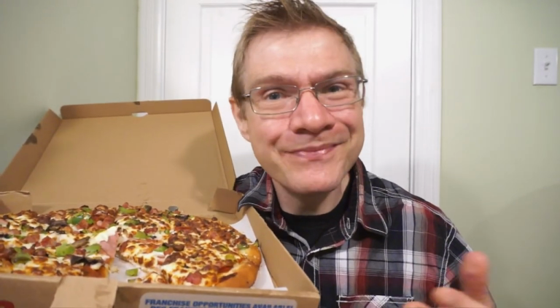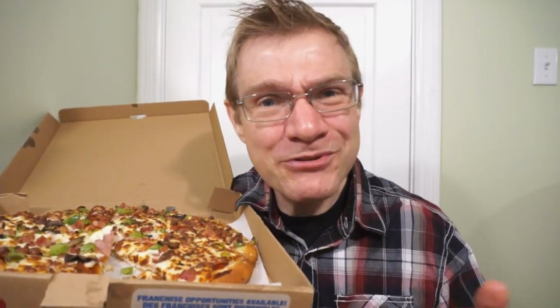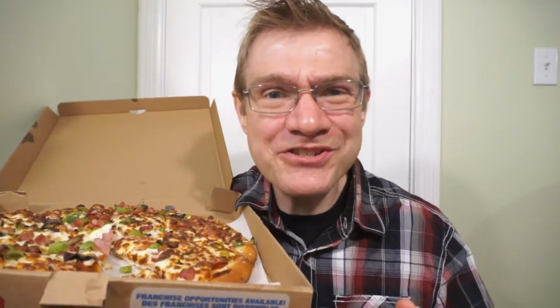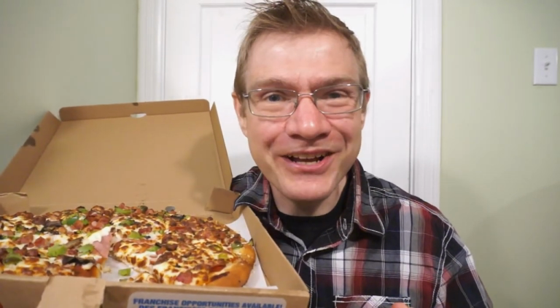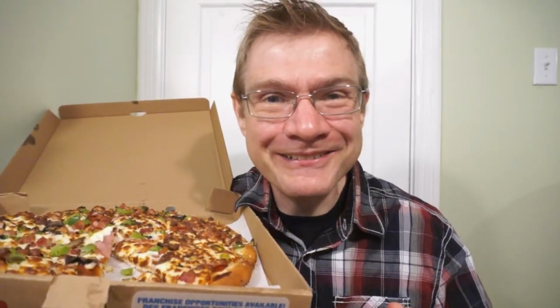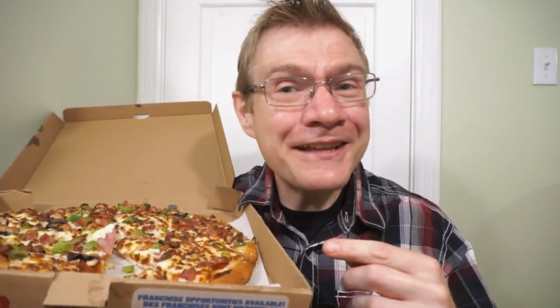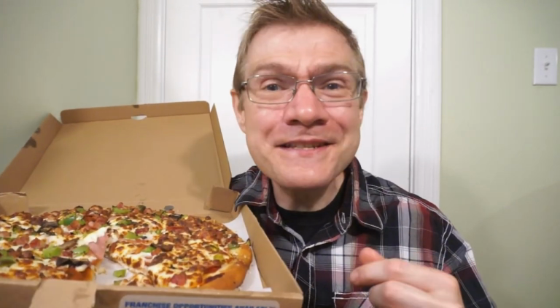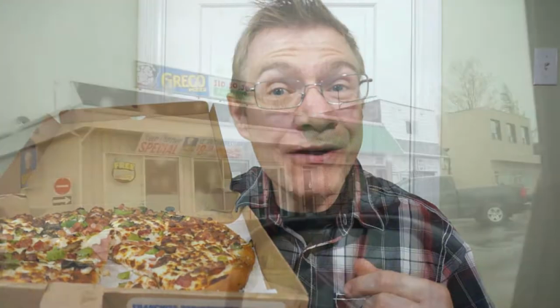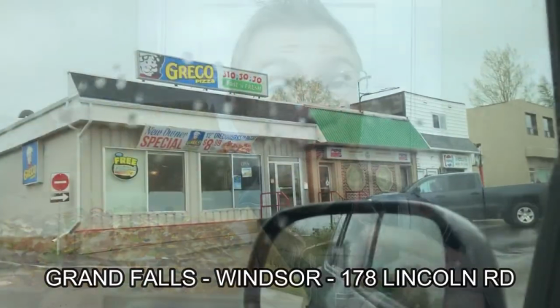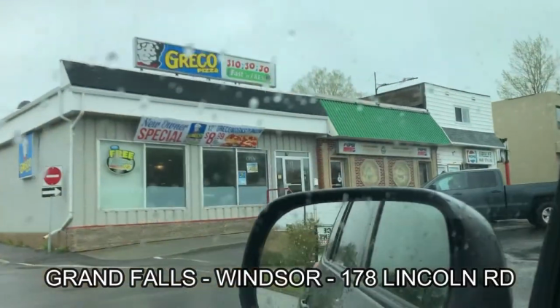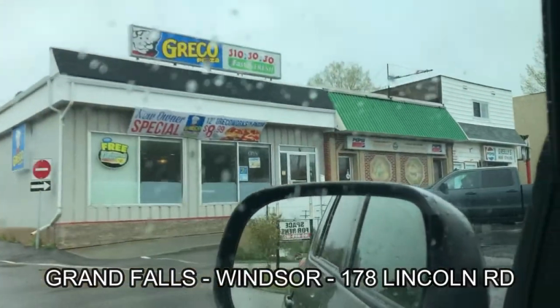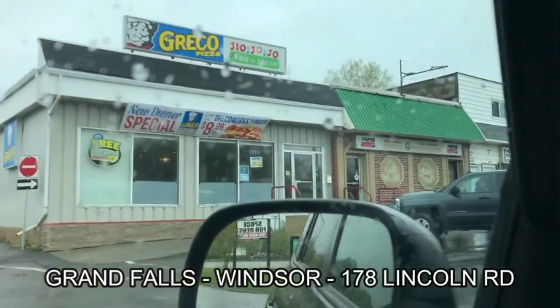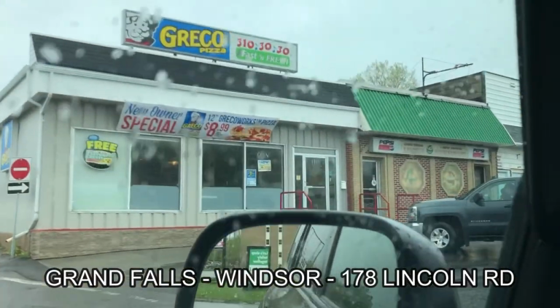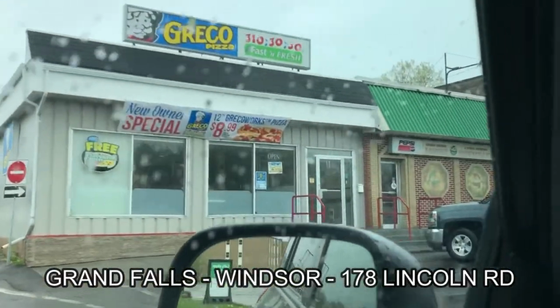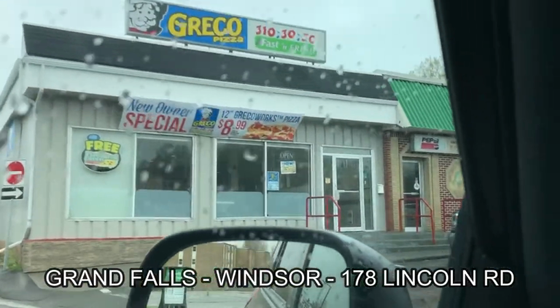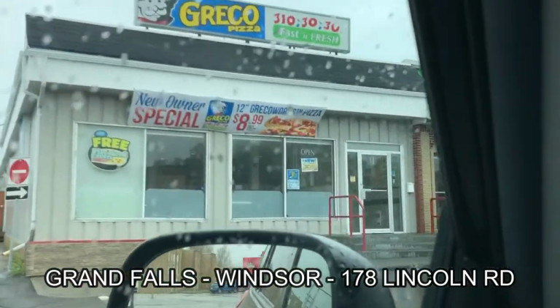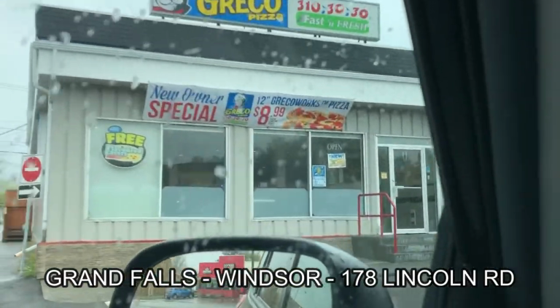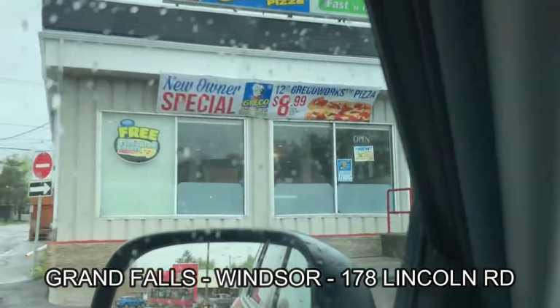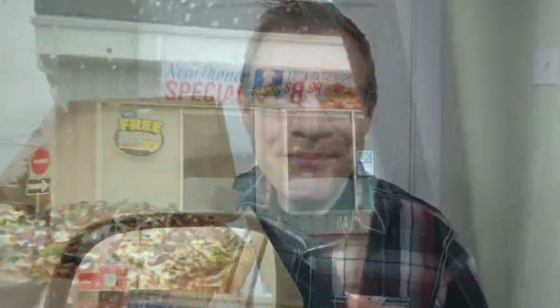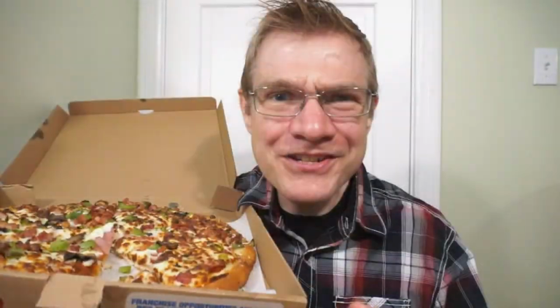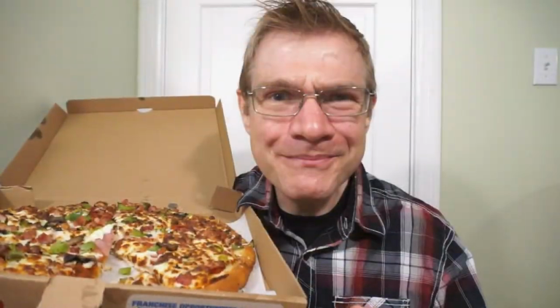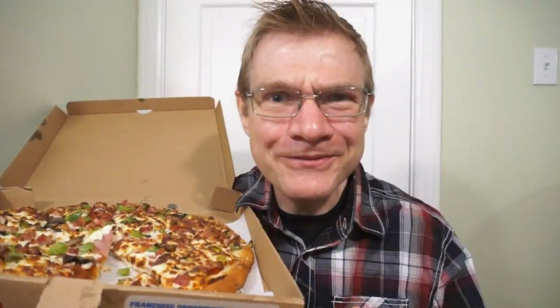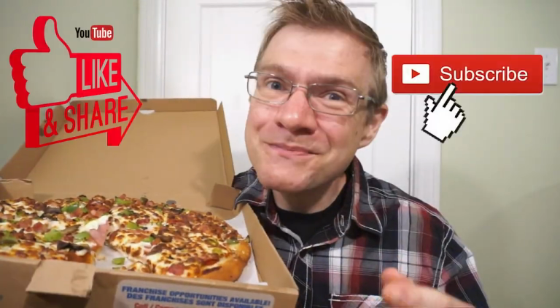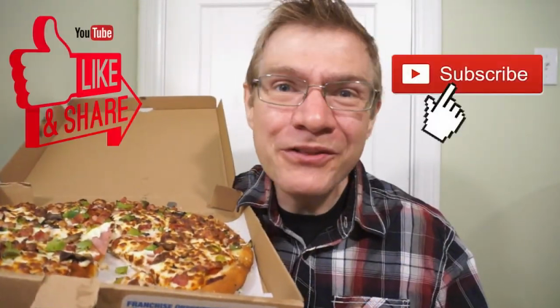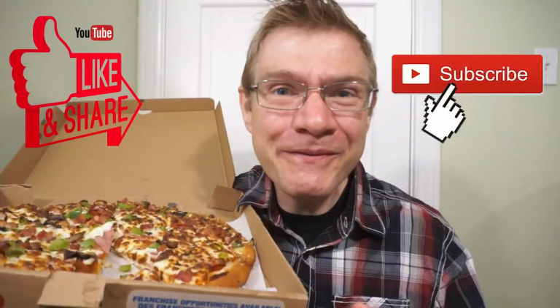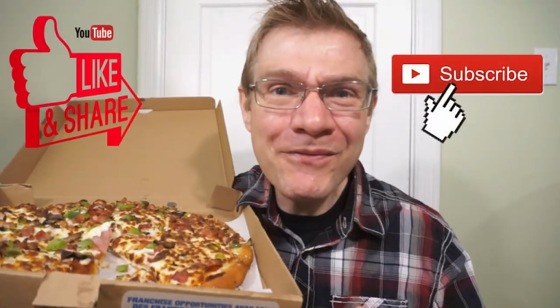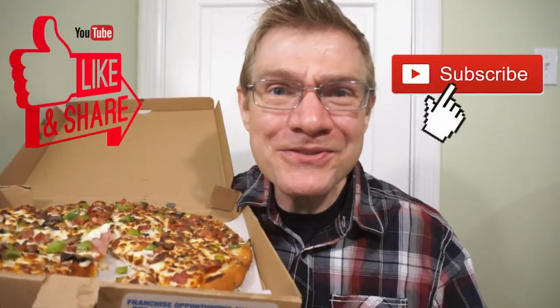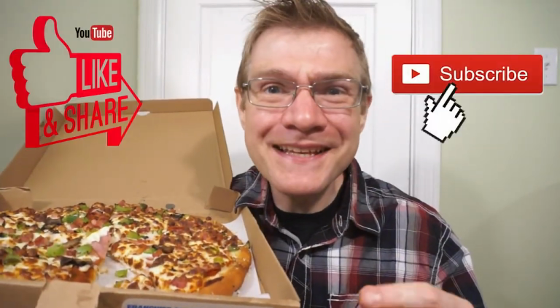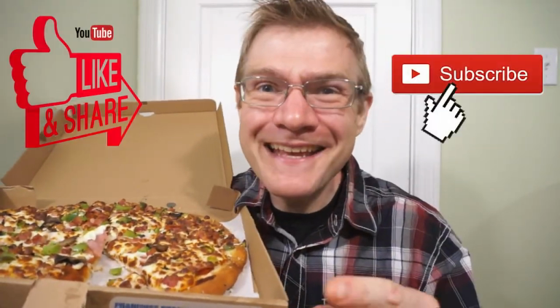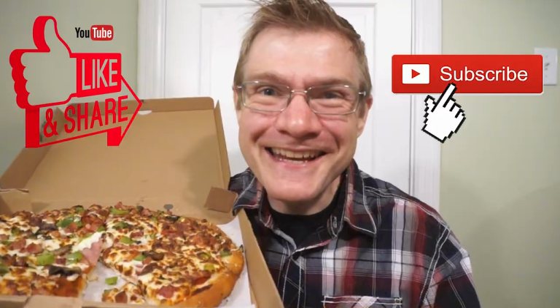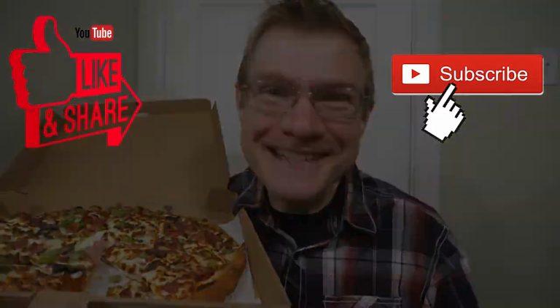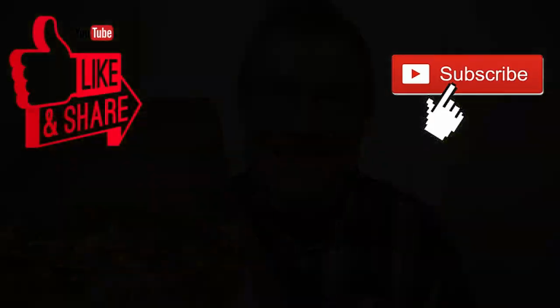I got this at Greco in Grand Falls, Windsor, Newfoundland. Be sure to stop by and check them out. Another quick round of reviews — see you guys next time.